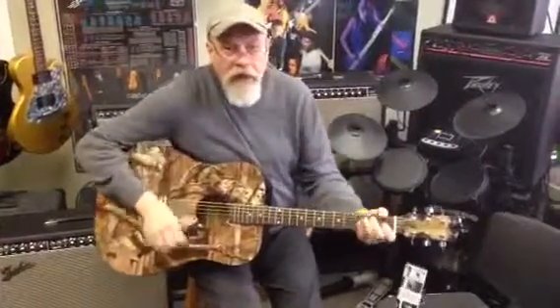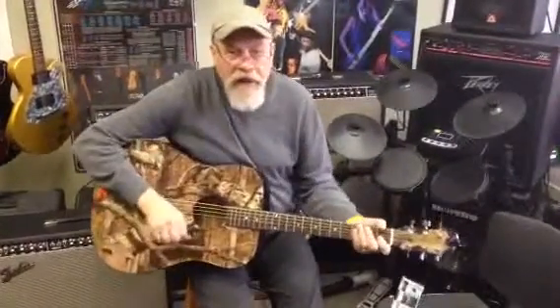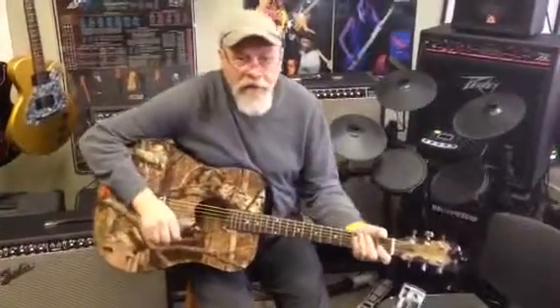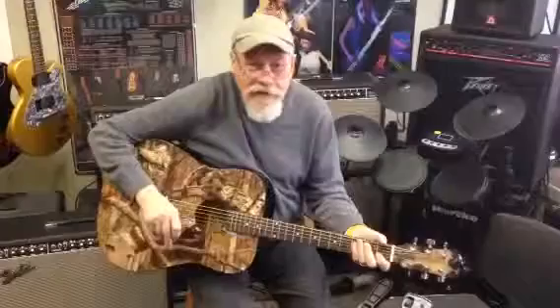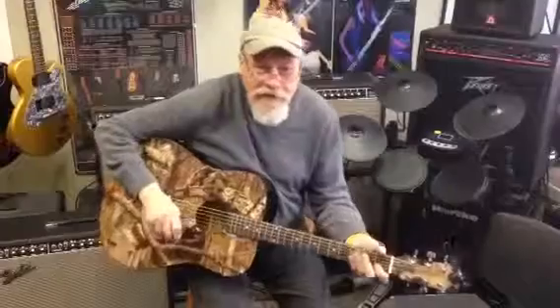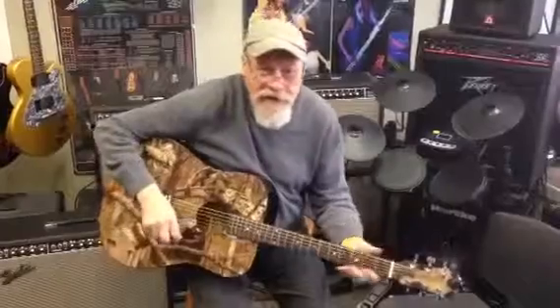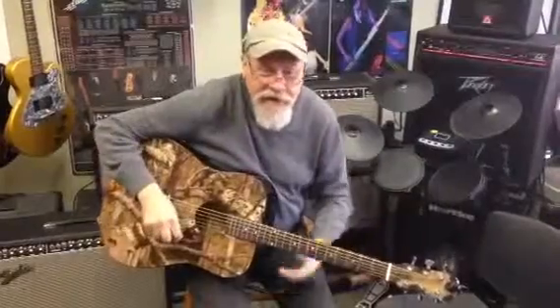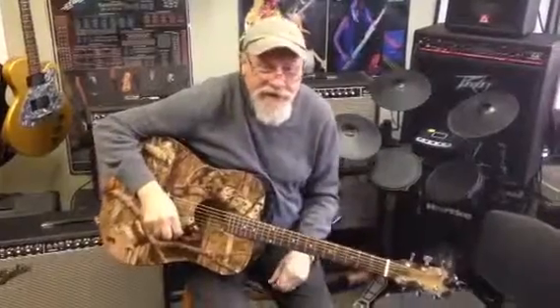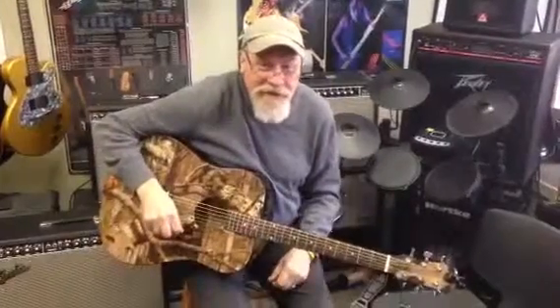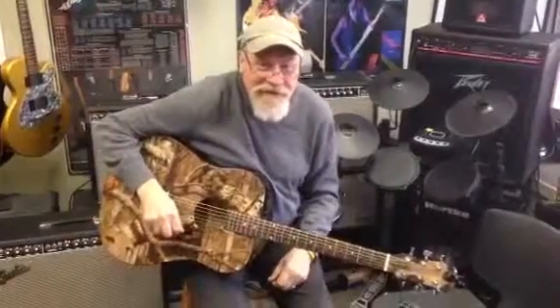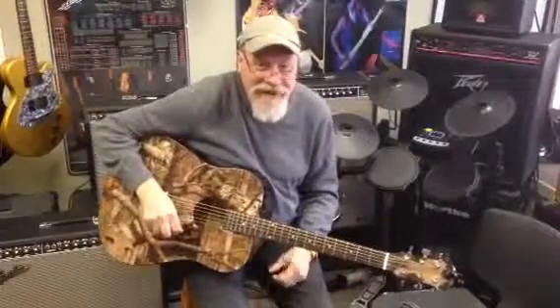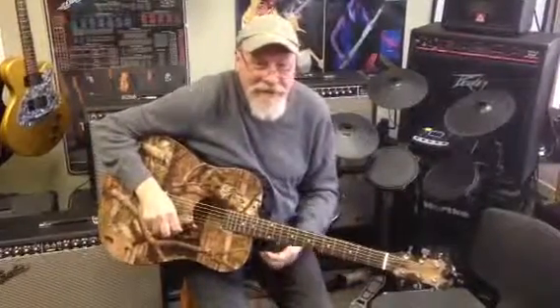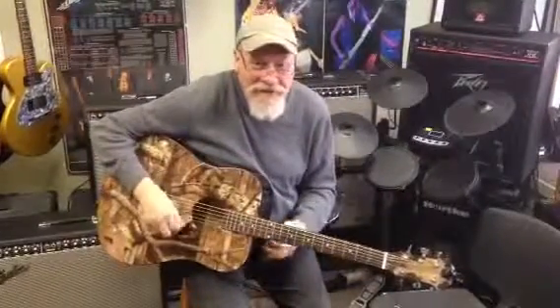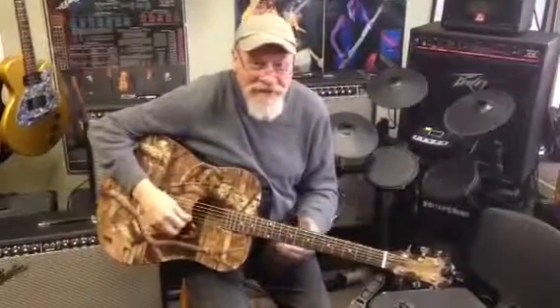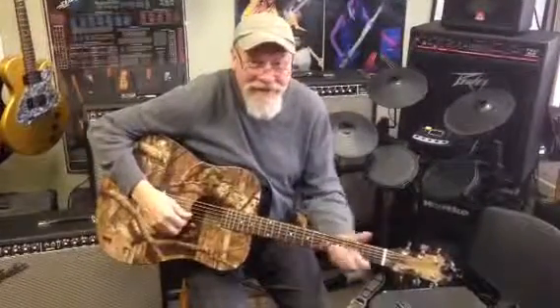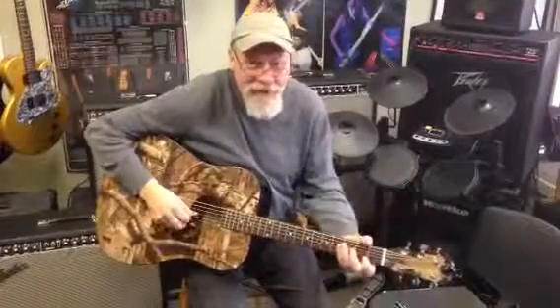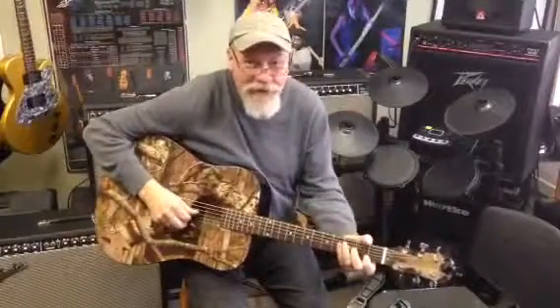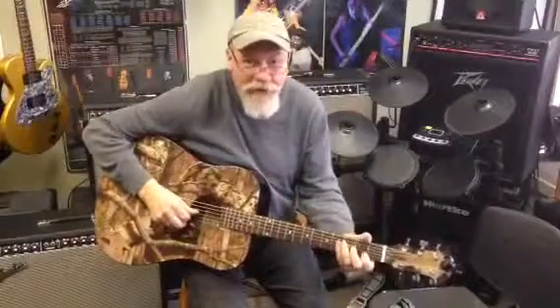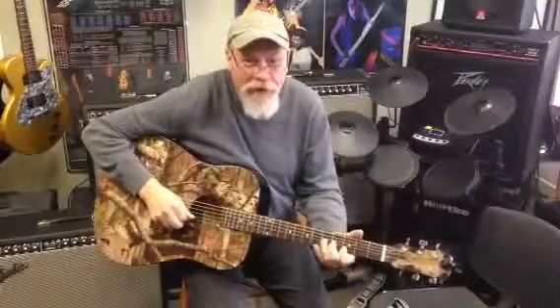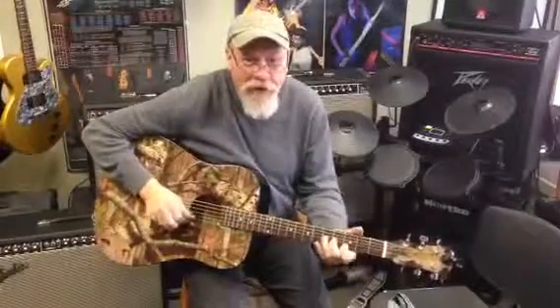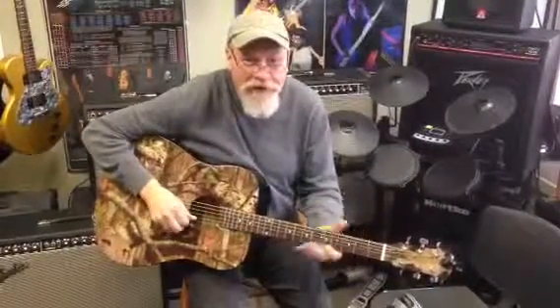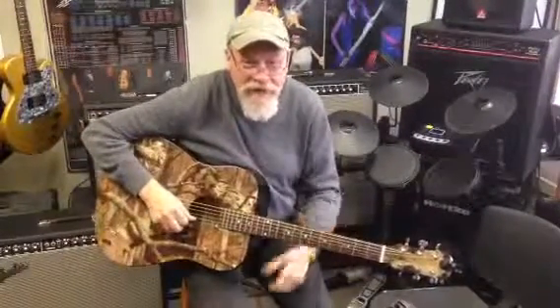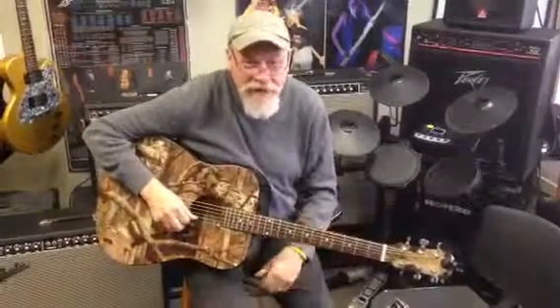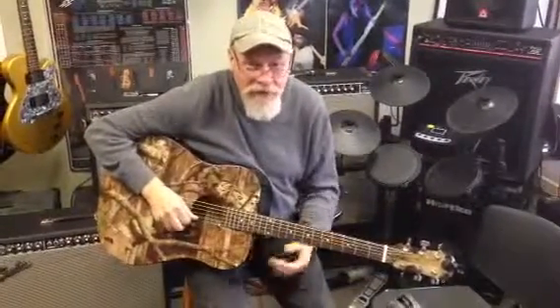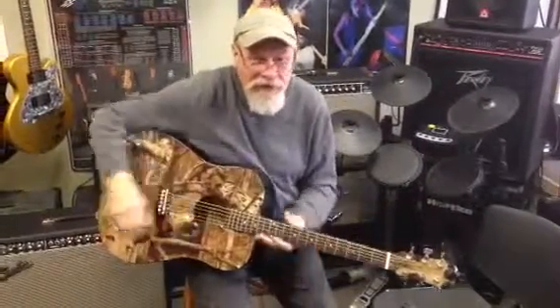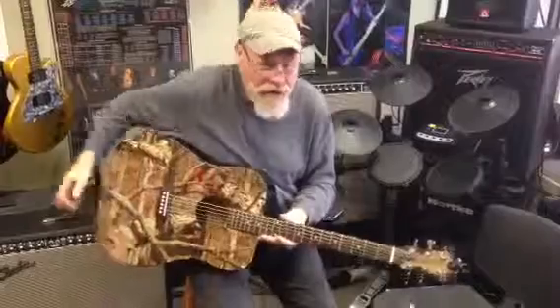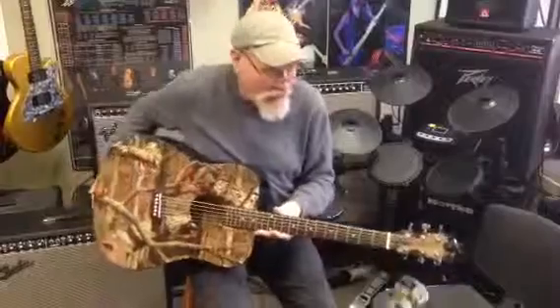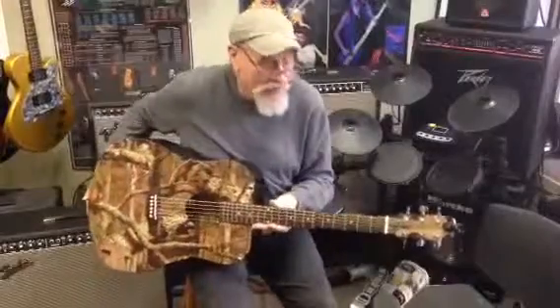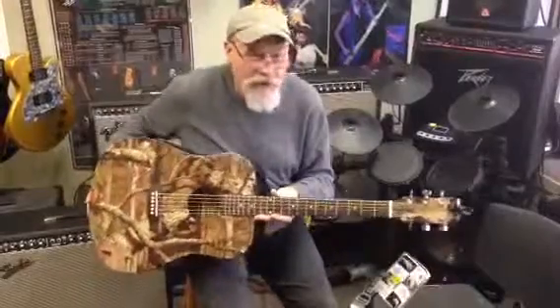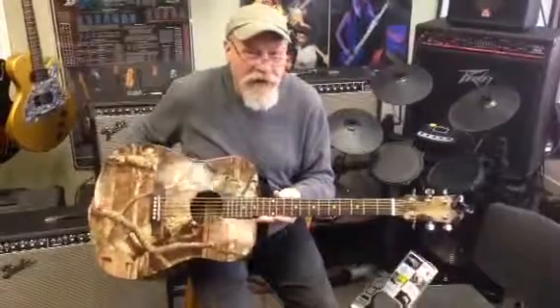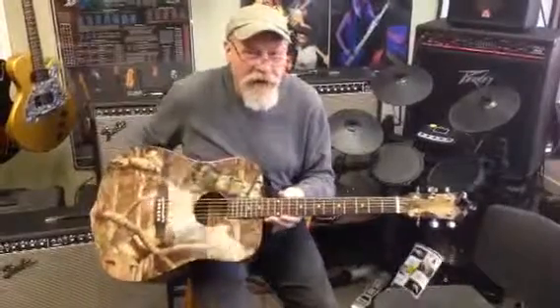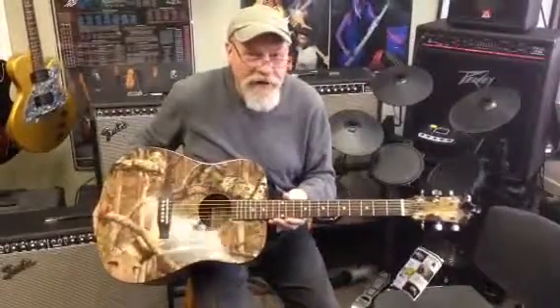Hey folks, this is Dave down at Samara Guitar. Once again, beautiful Wednesday afternoon. I just wanted to show you this new guitar we got in.